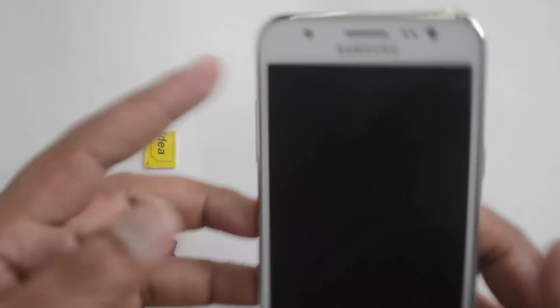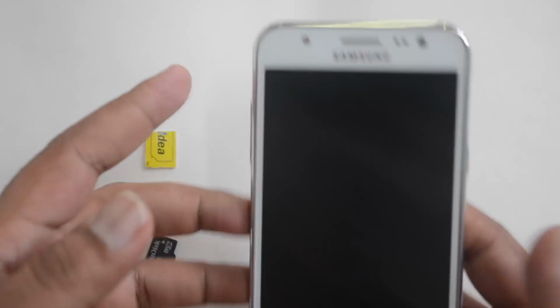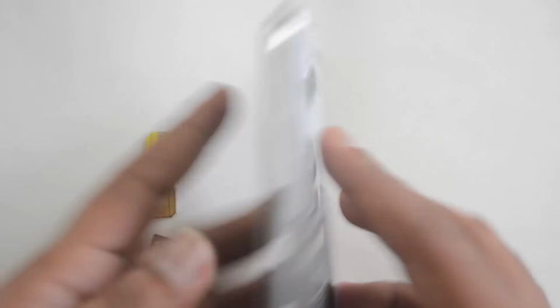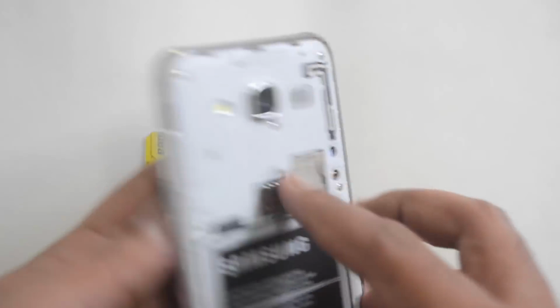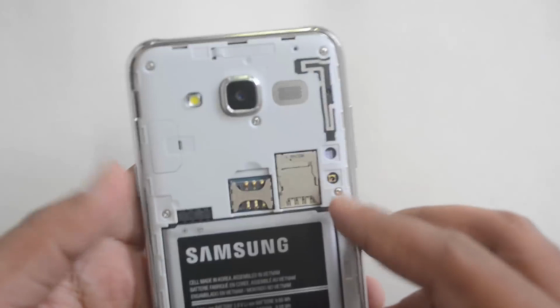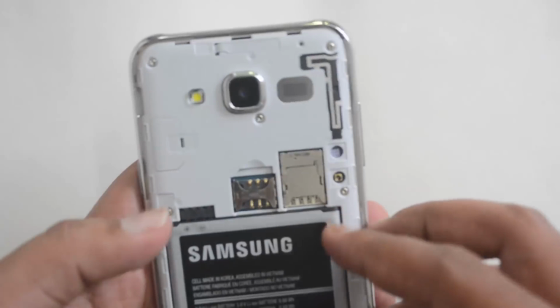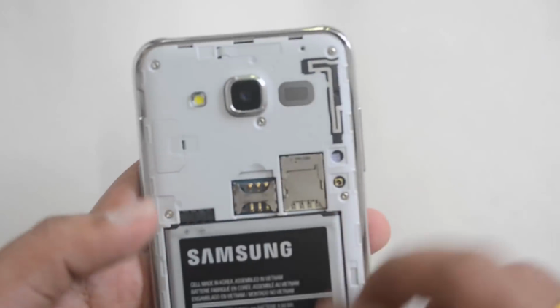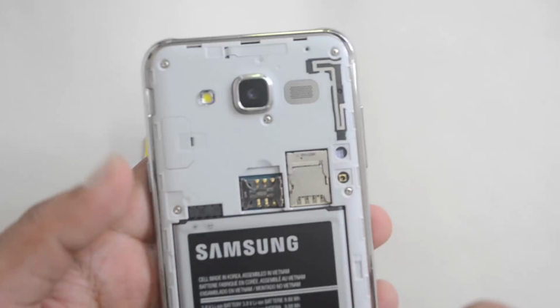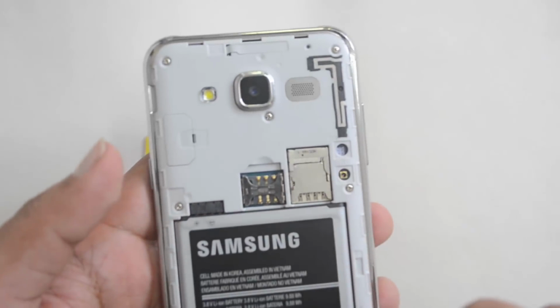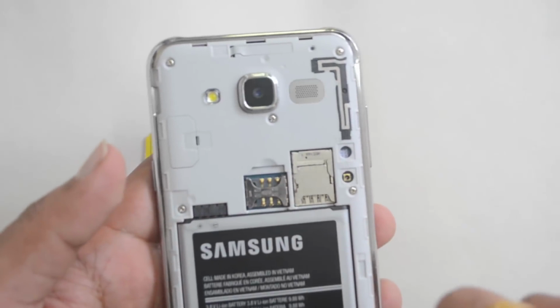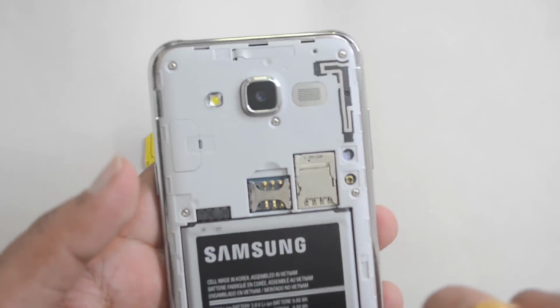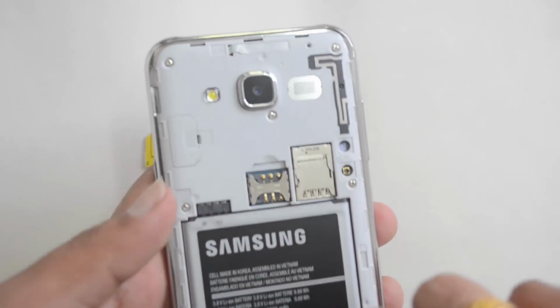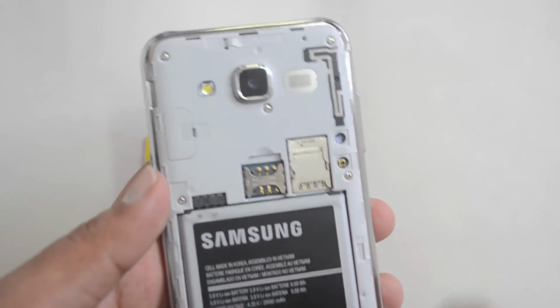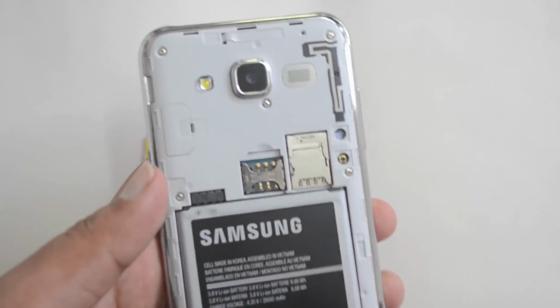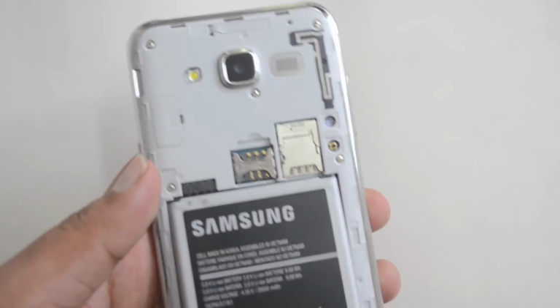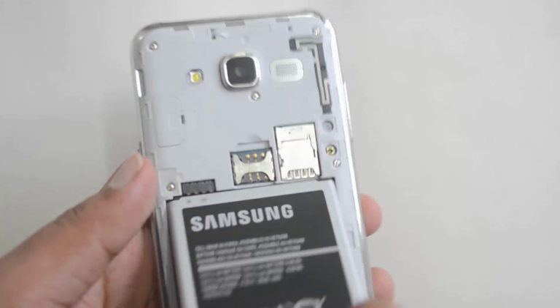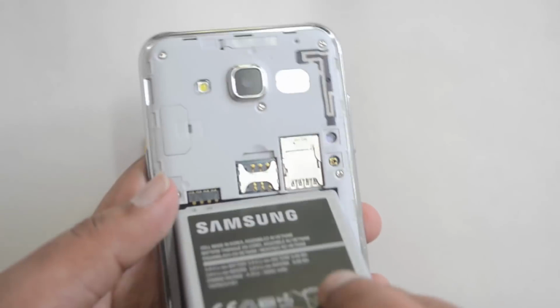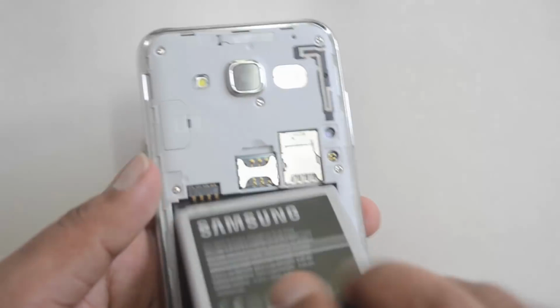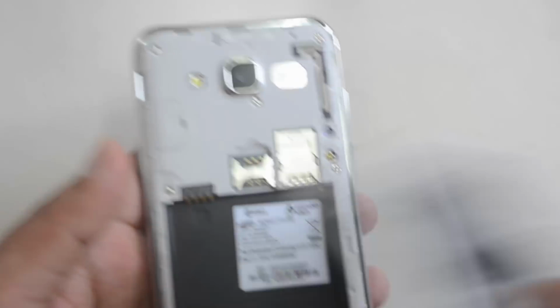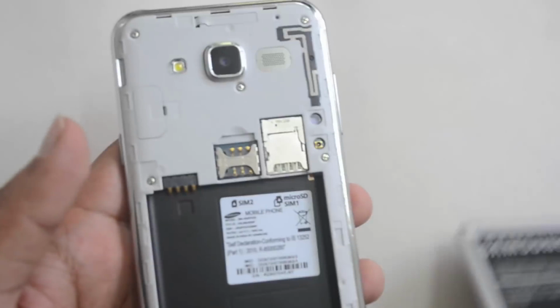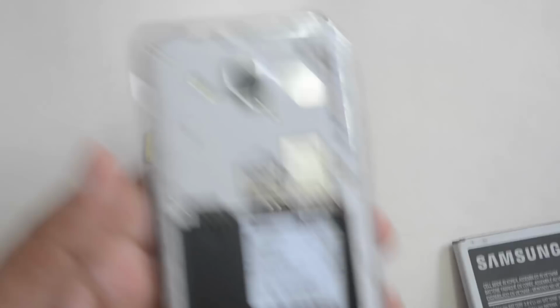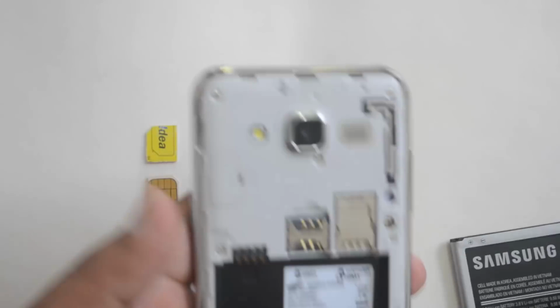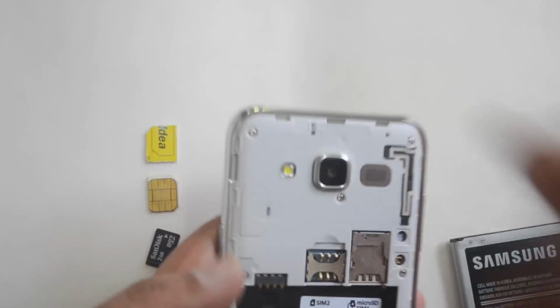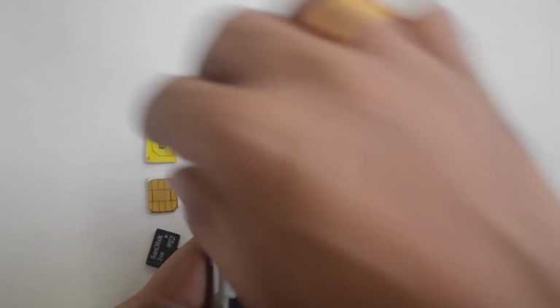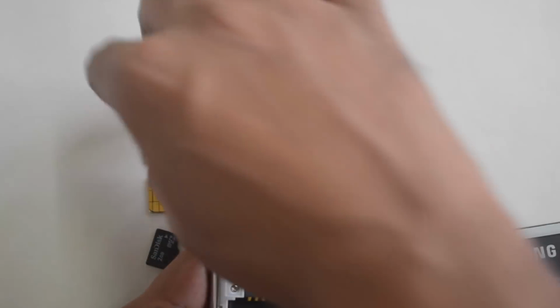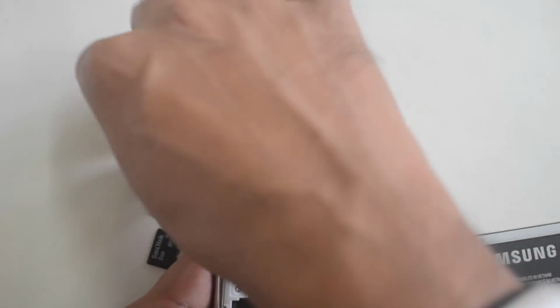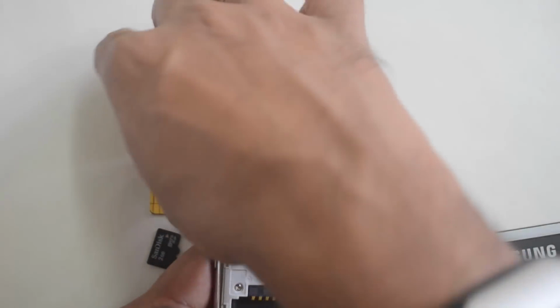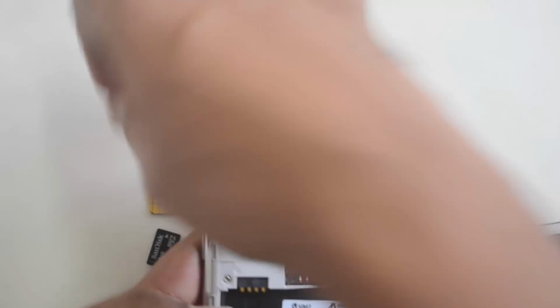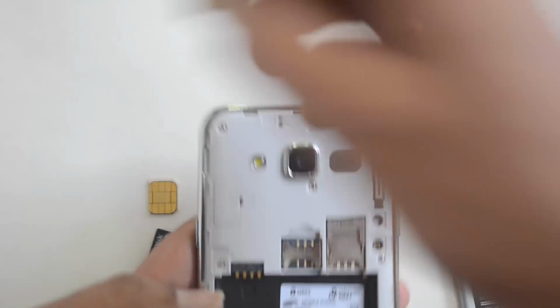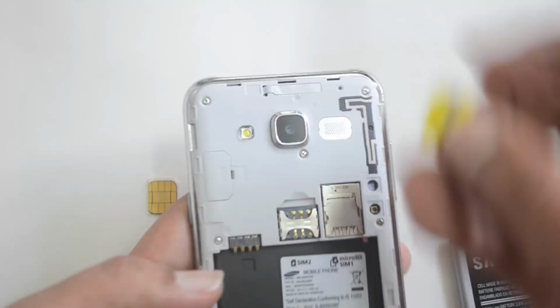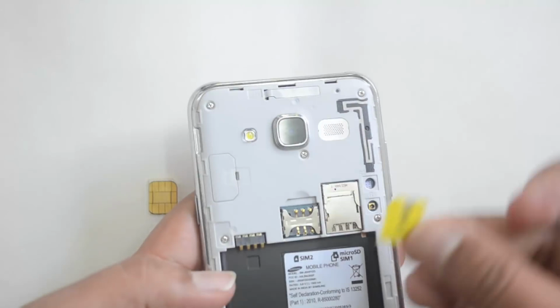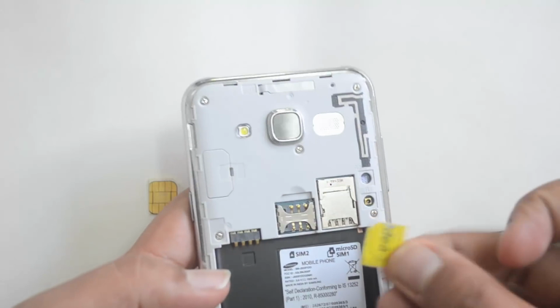Now we have turned off the device. Remove the battery — you can just pull the battery from here.